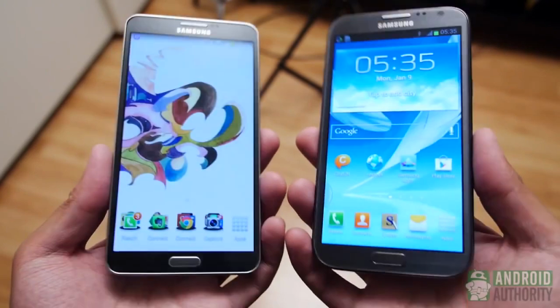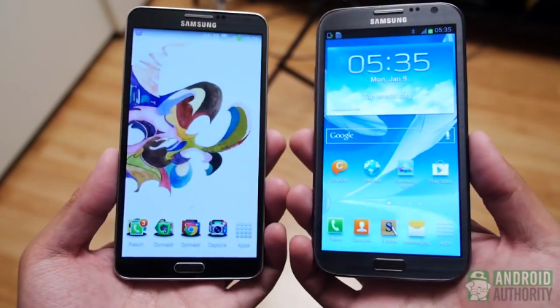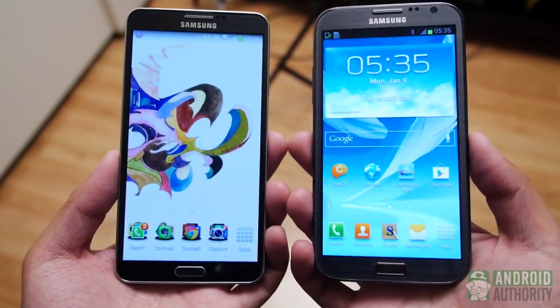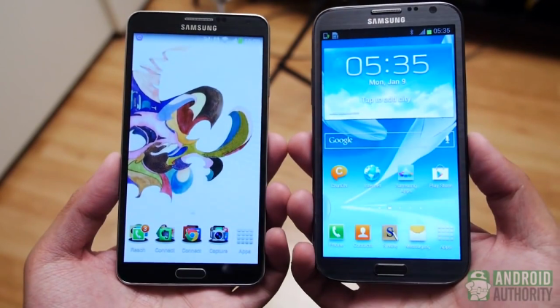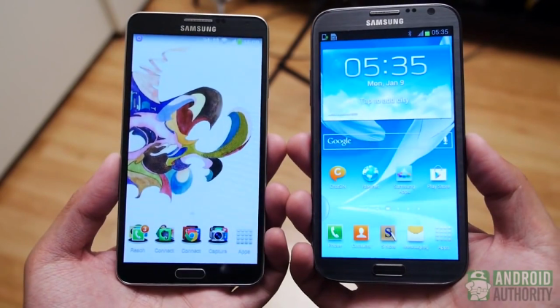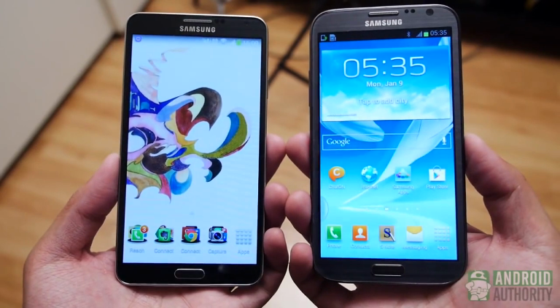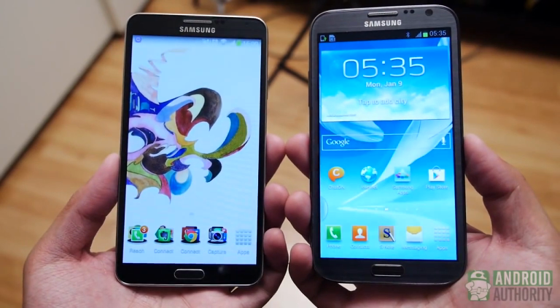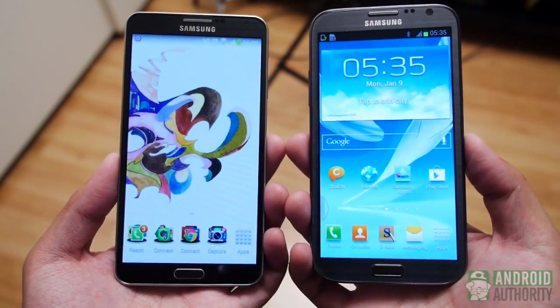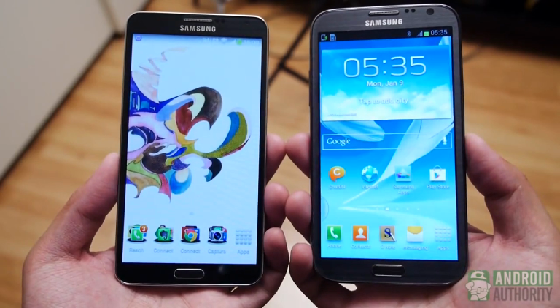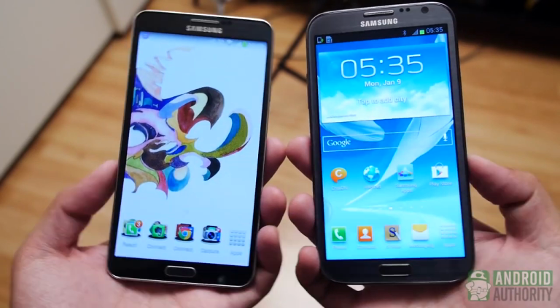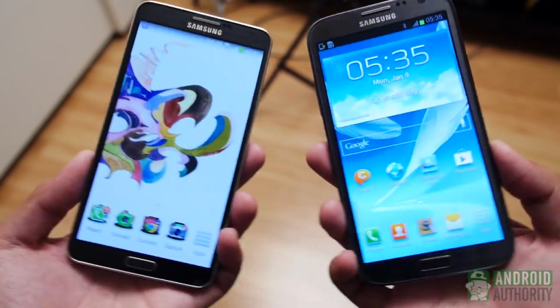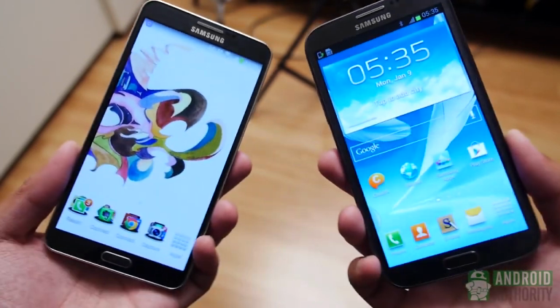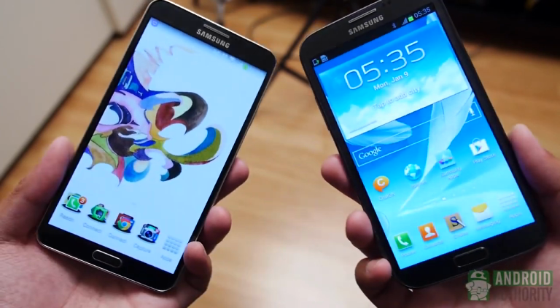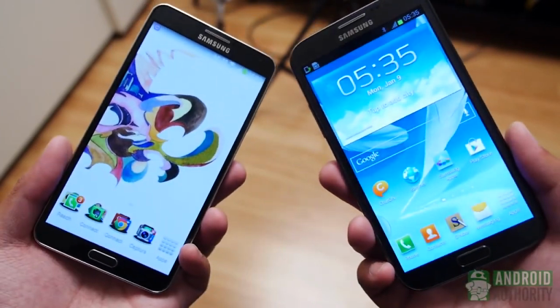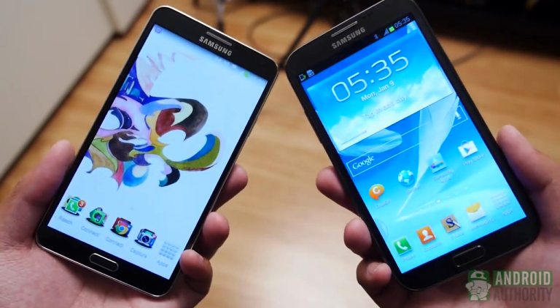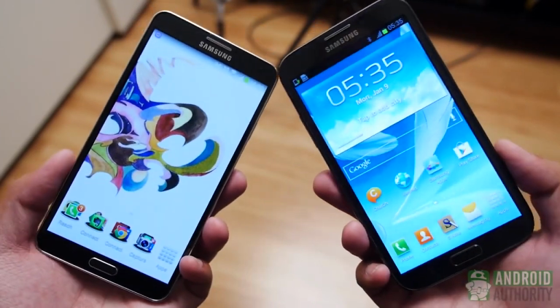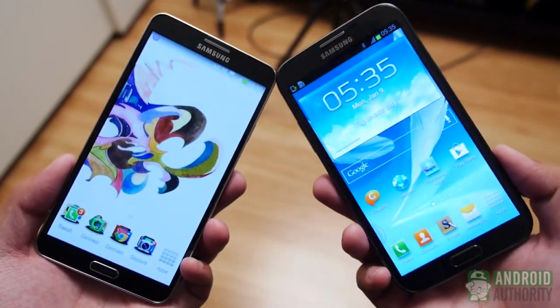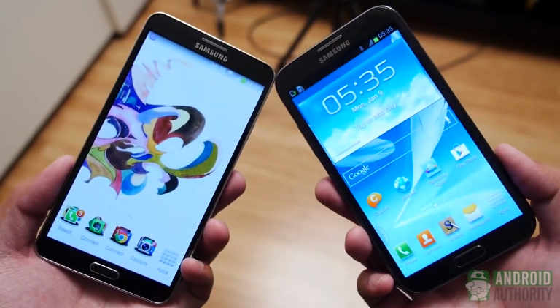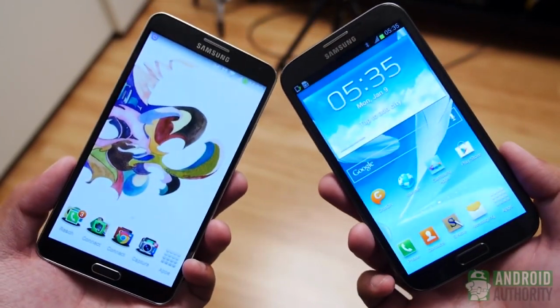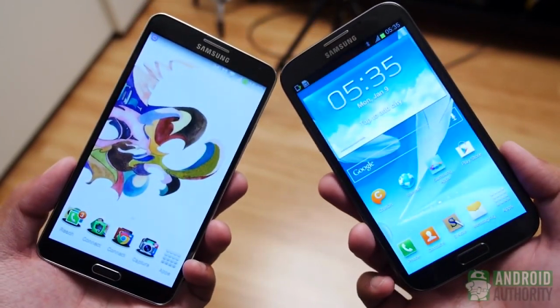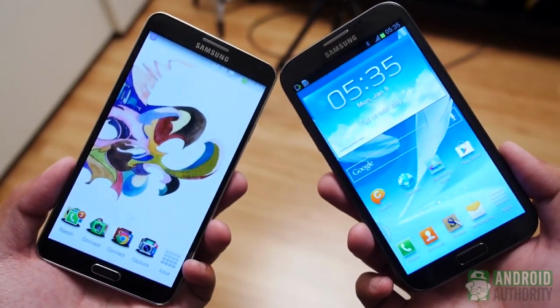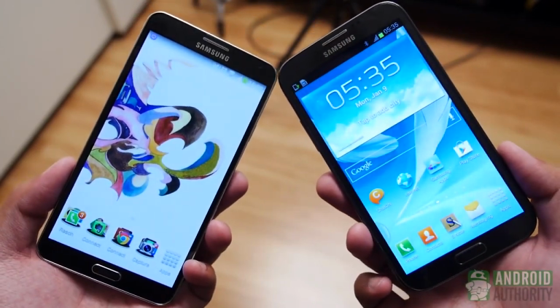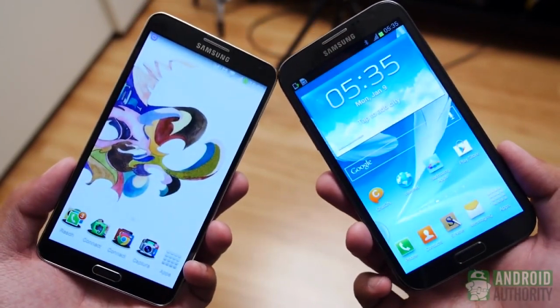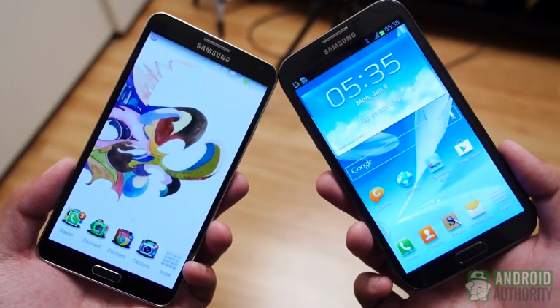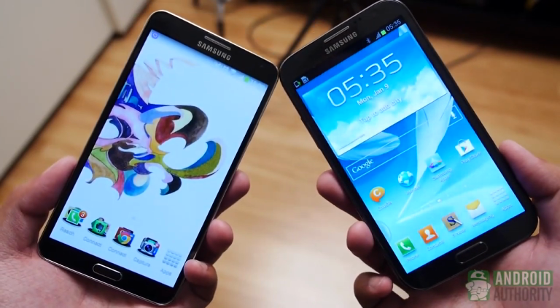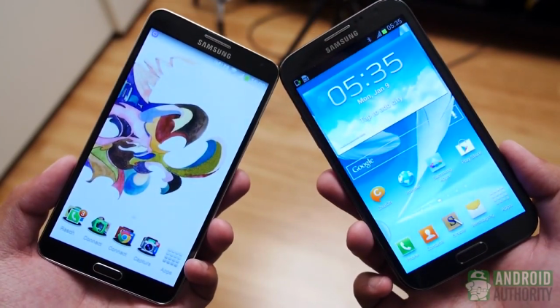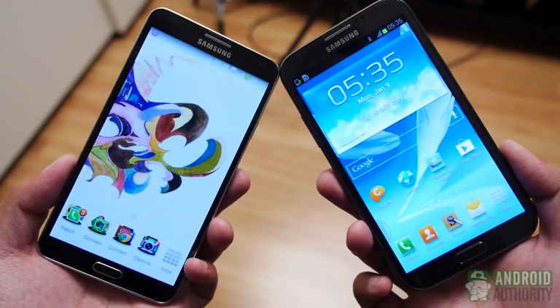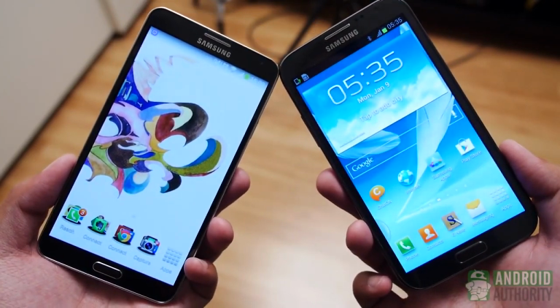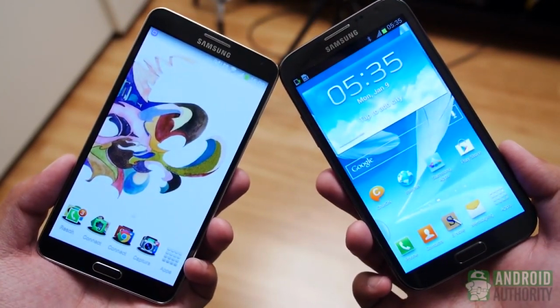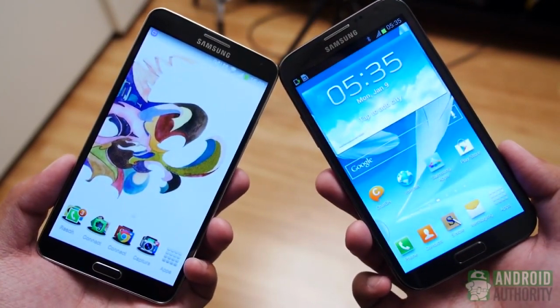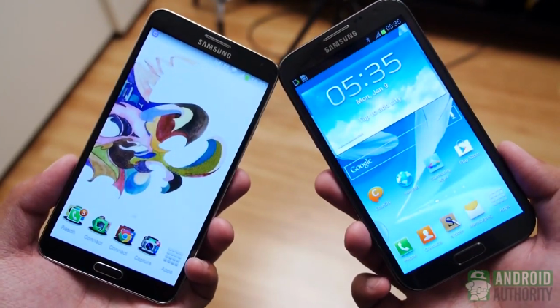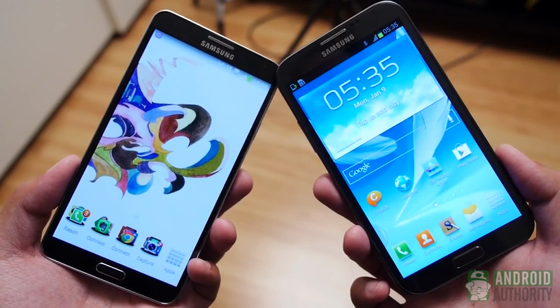While the Note 2 display isn't terrible even by today's standards, it just isn't as good as the new hotness. The Galaxy Note 3 display experience is just so much better than what was found on the Galaxy Note 2.